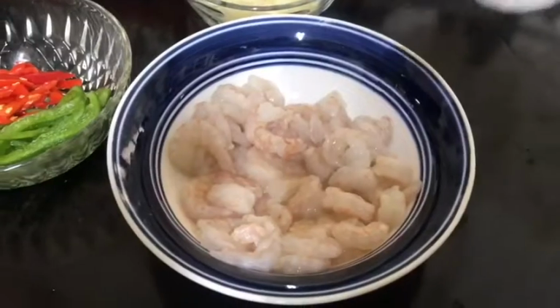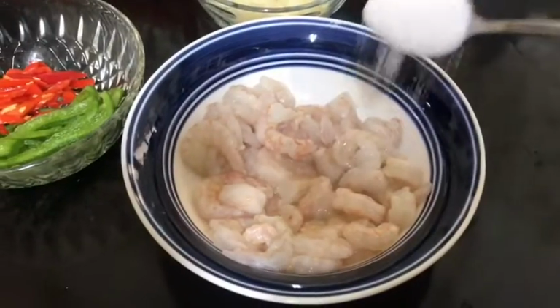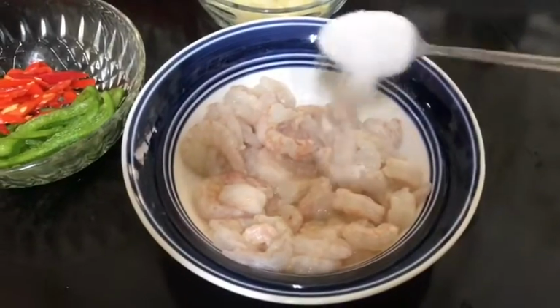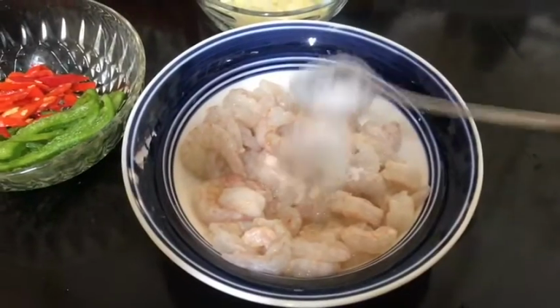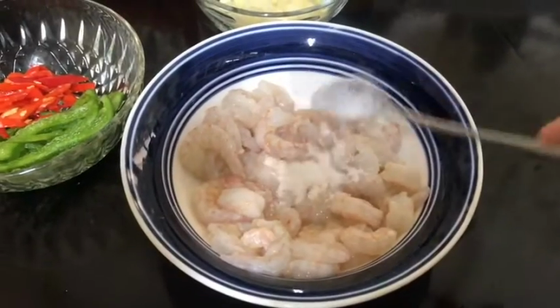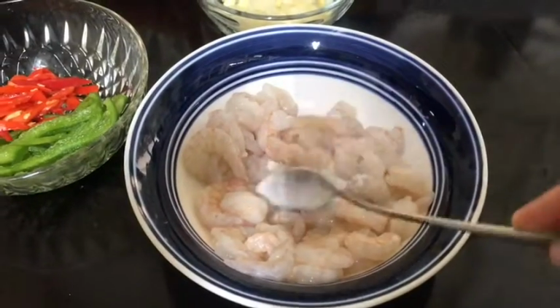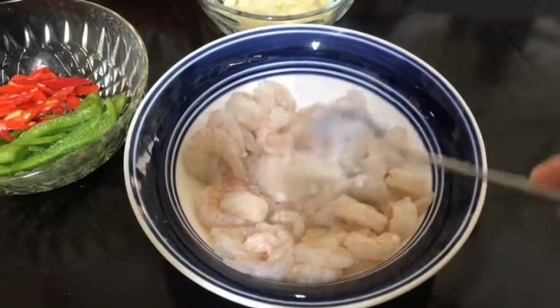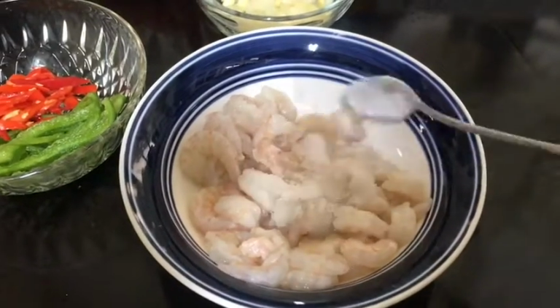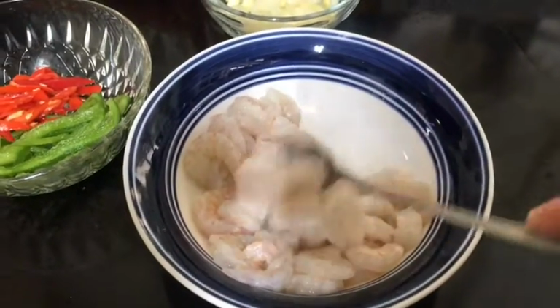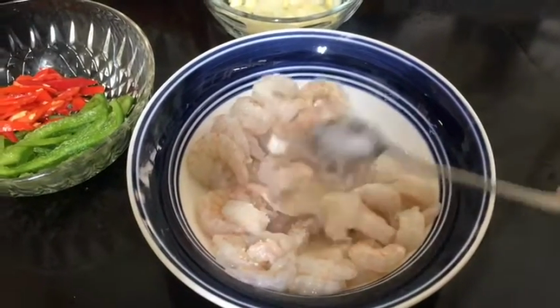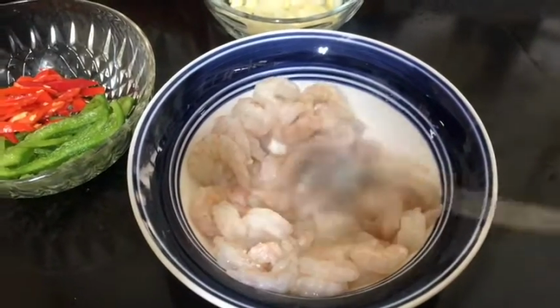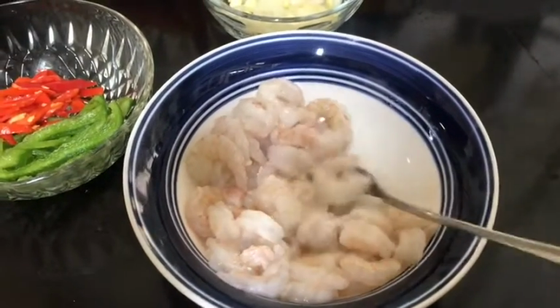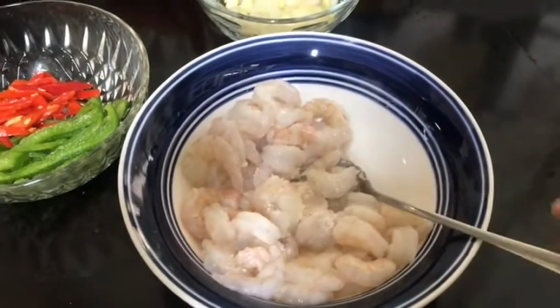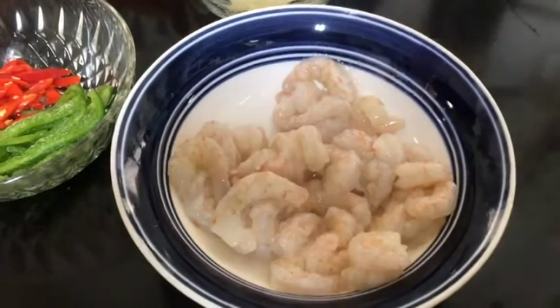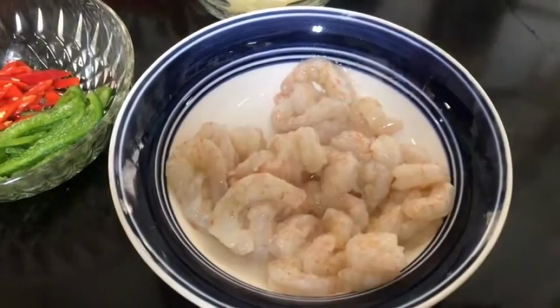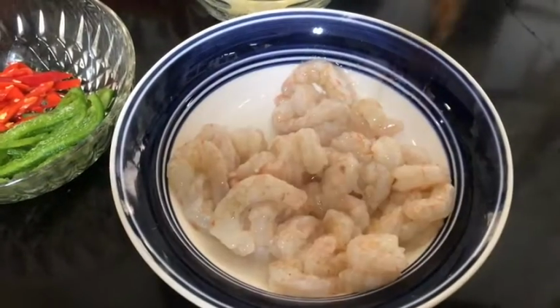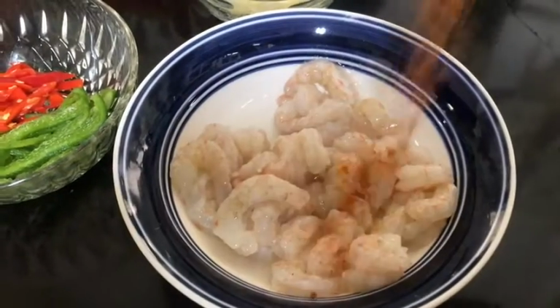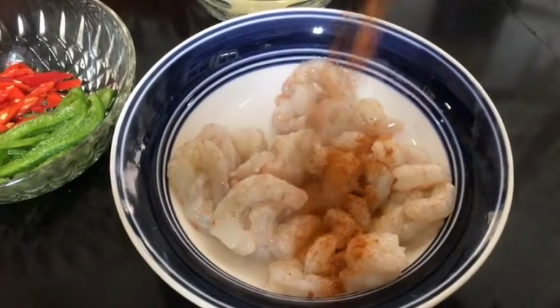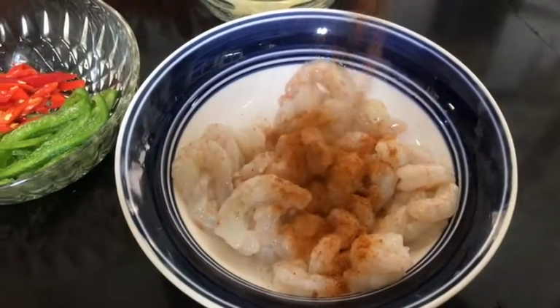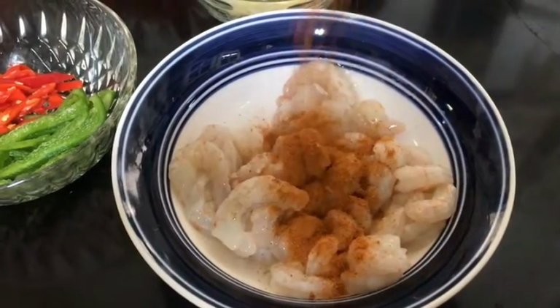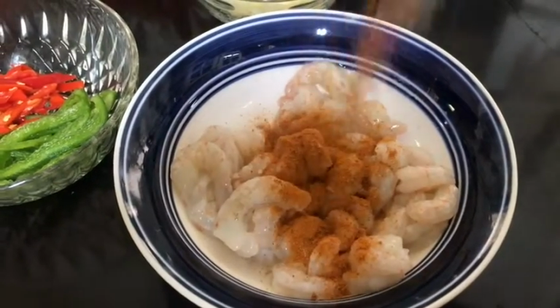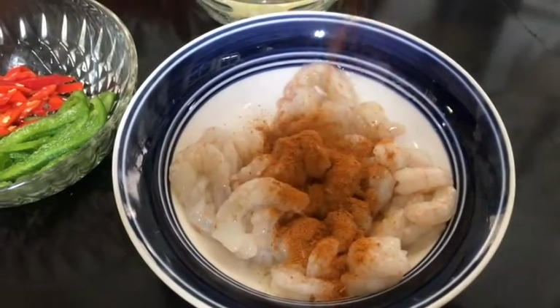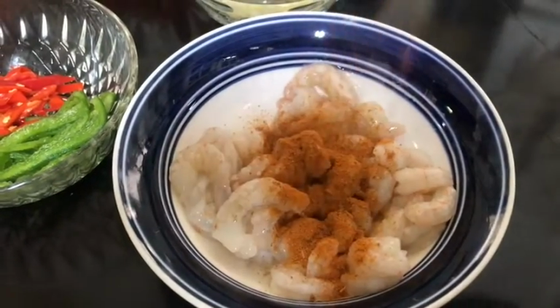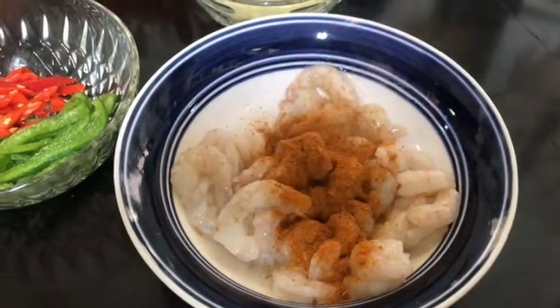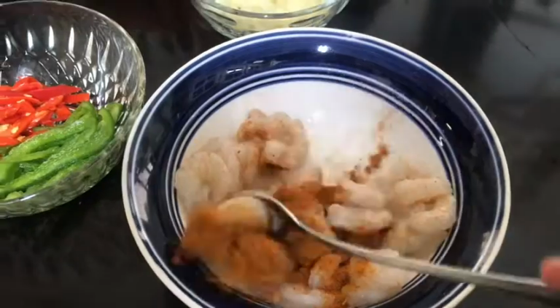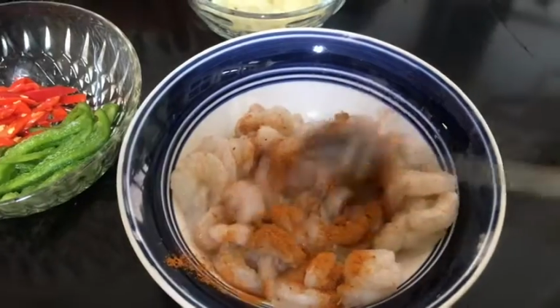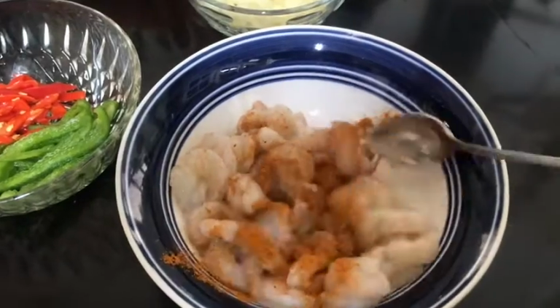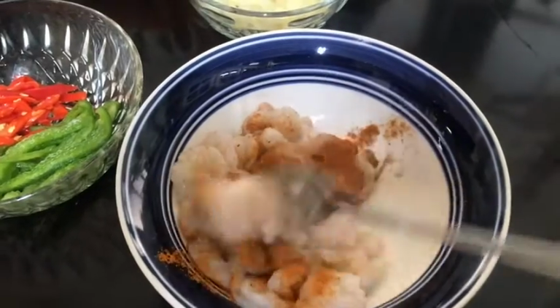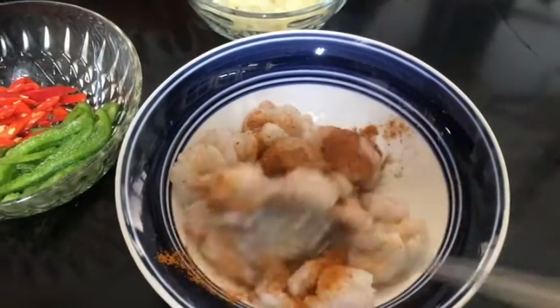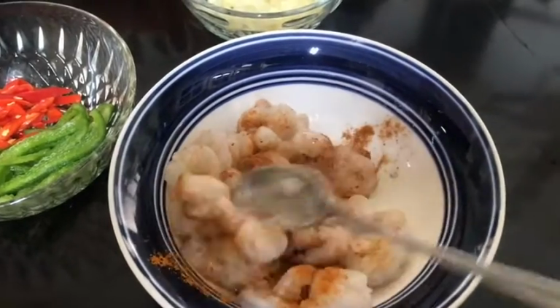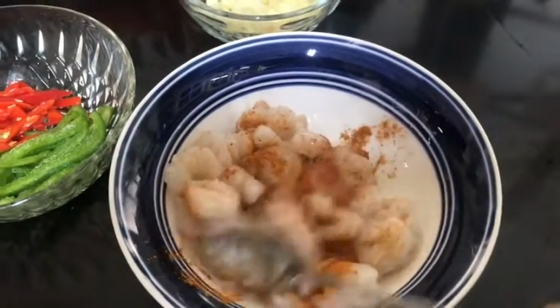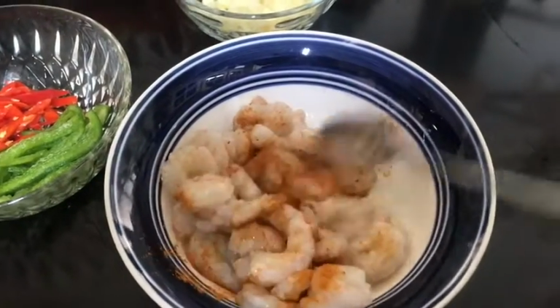Season shrimp with half a teaspoon of salt and half a teaspoon of Chinese five spice. Mix that together.